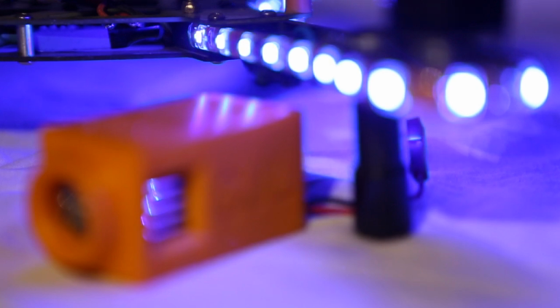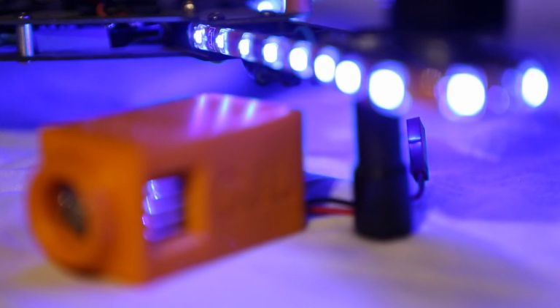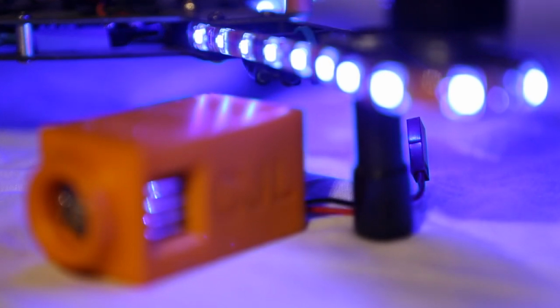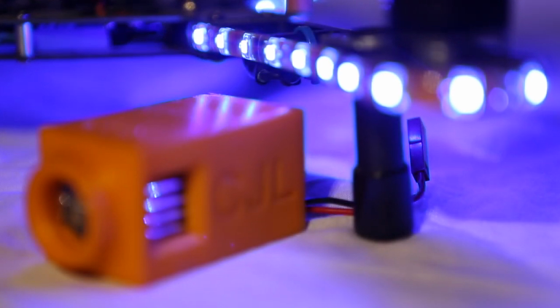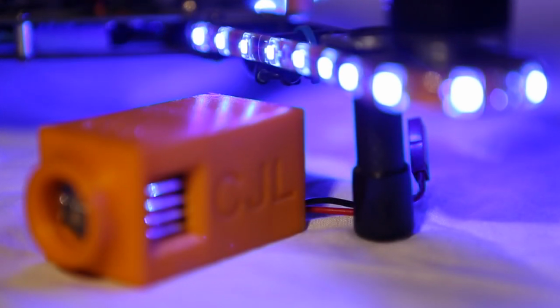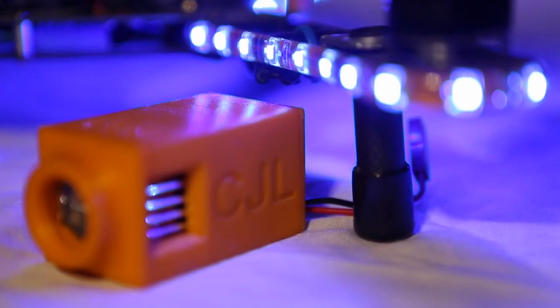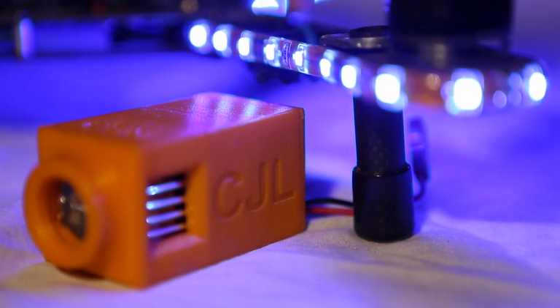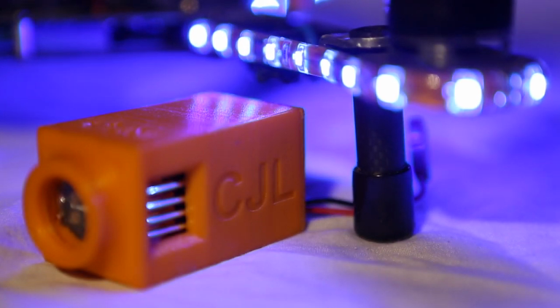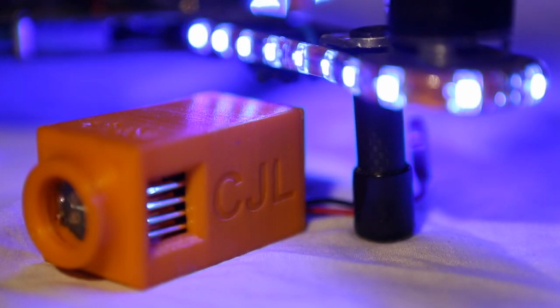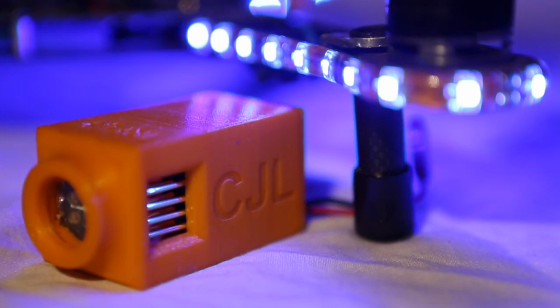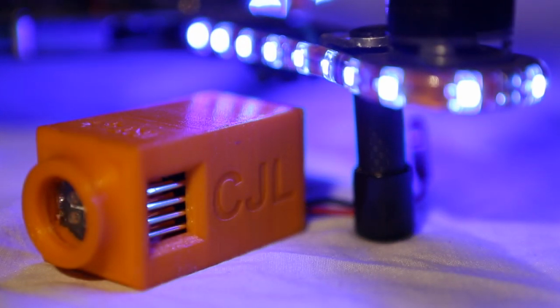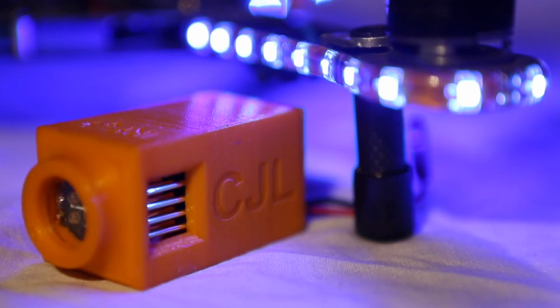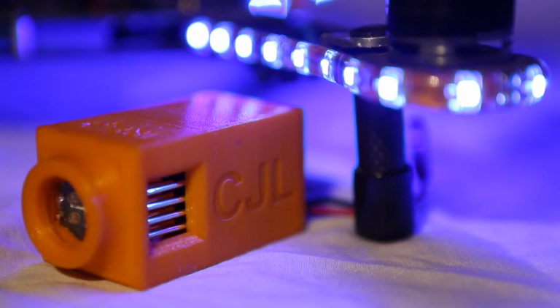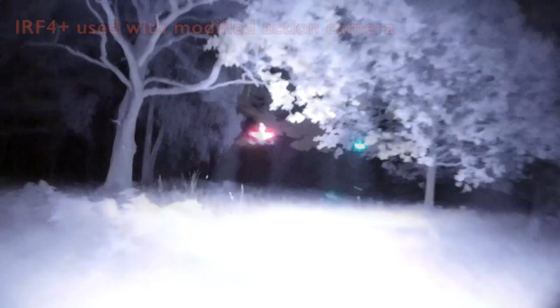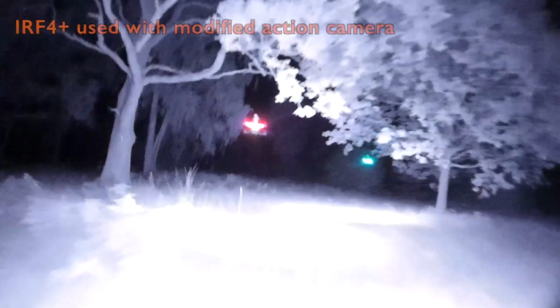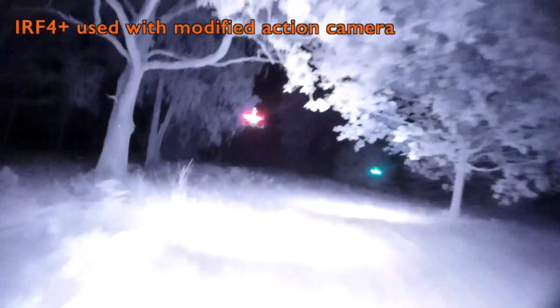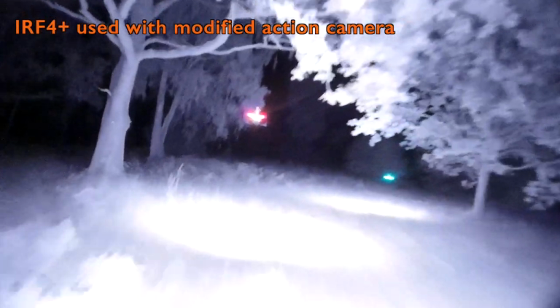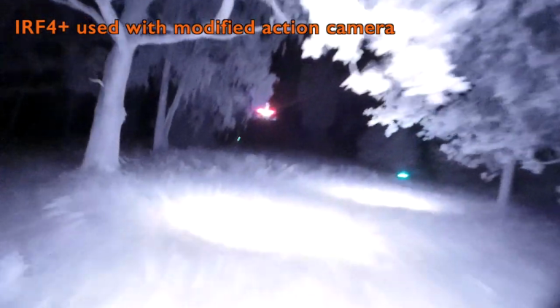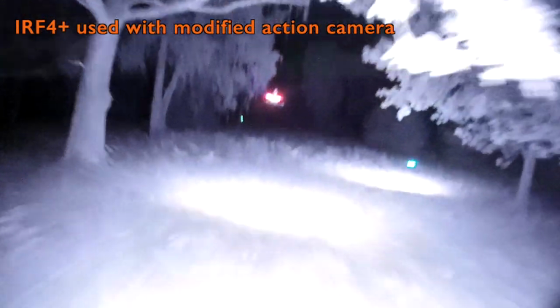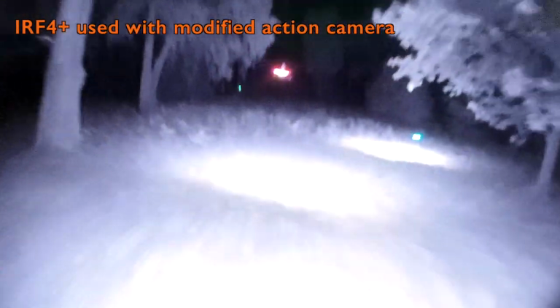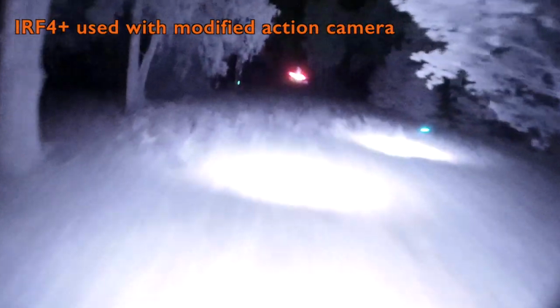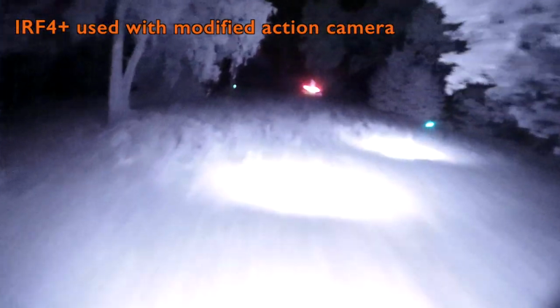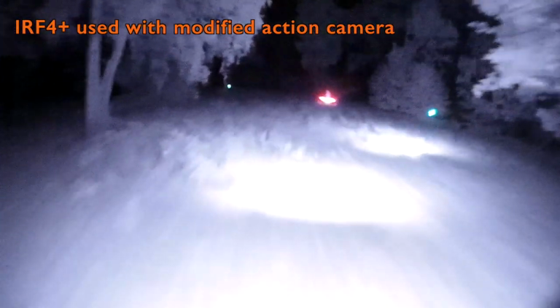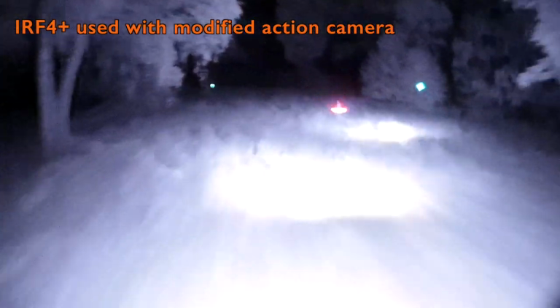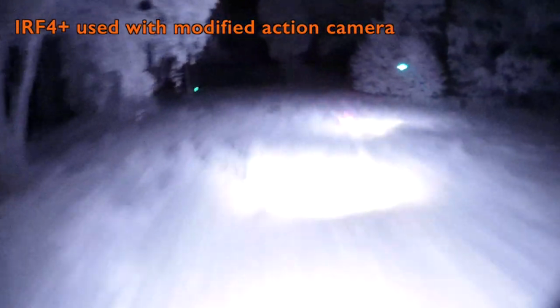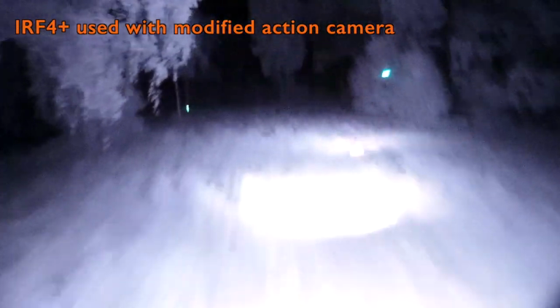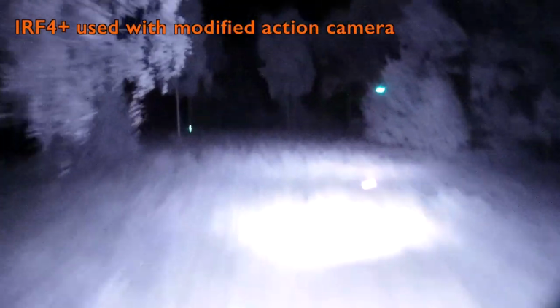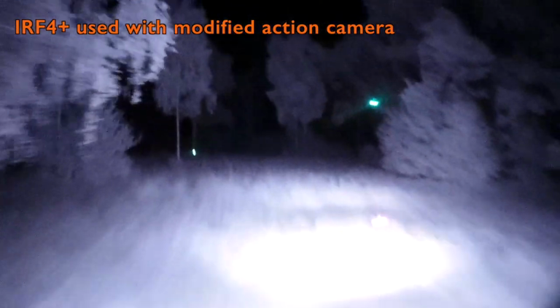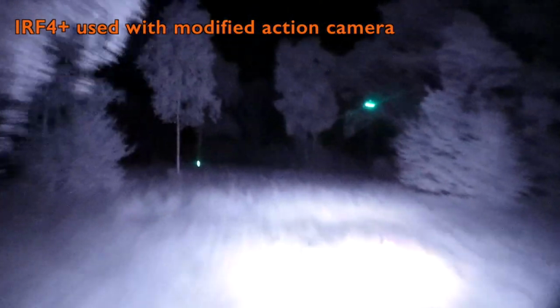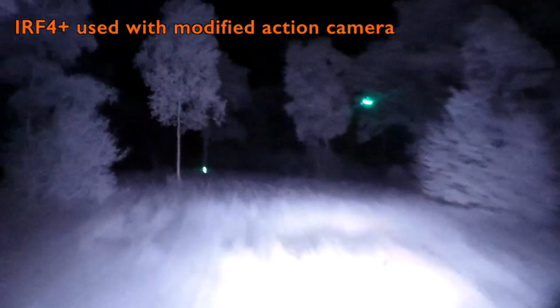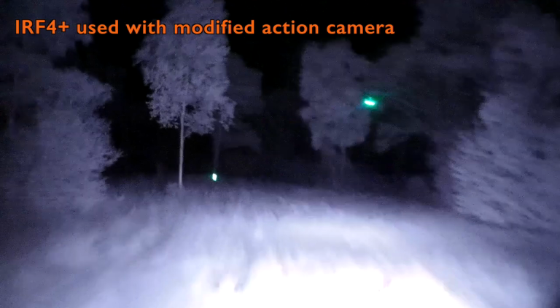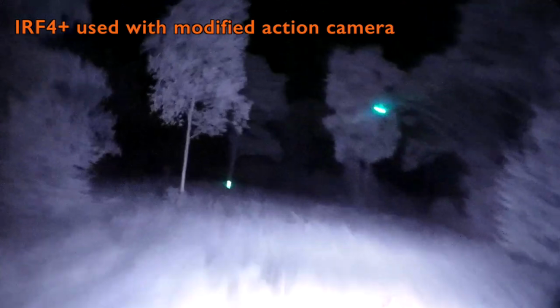Since we all use cameras intended for daylight, you may need to change your FPV and recording lens.